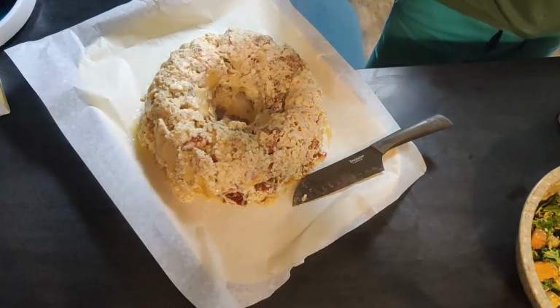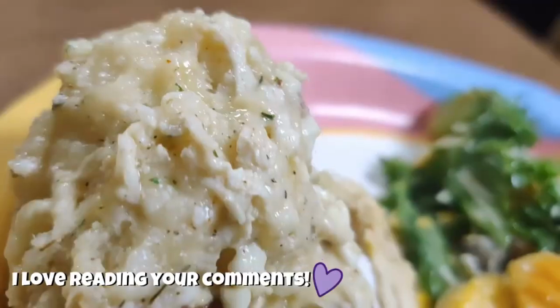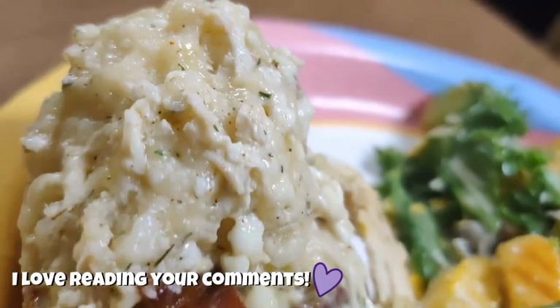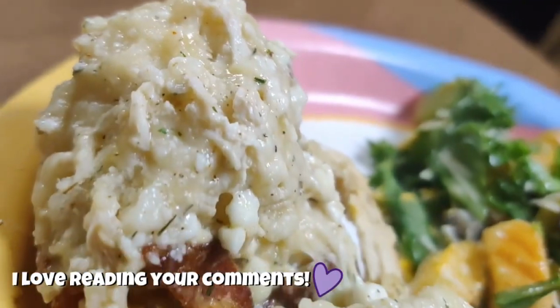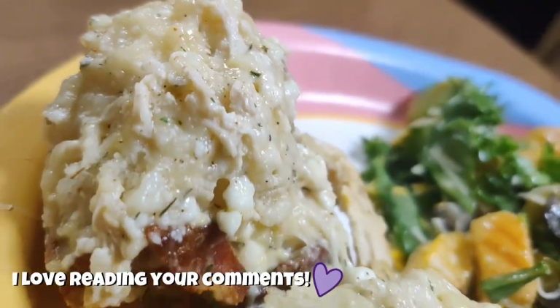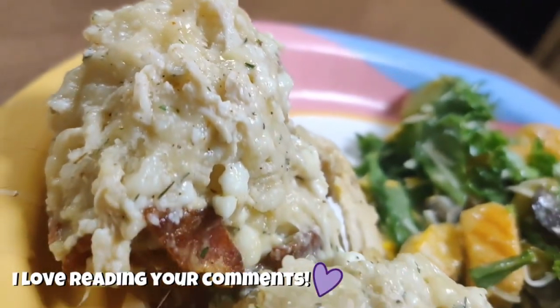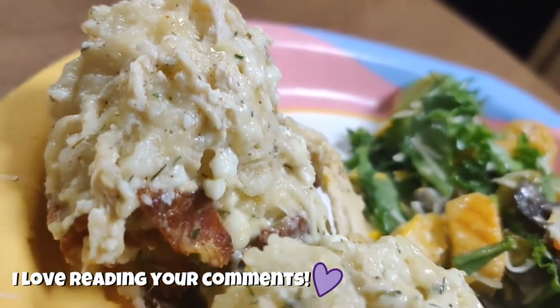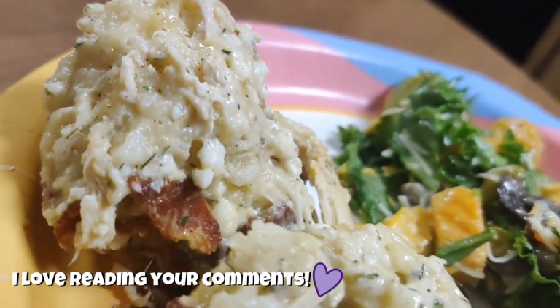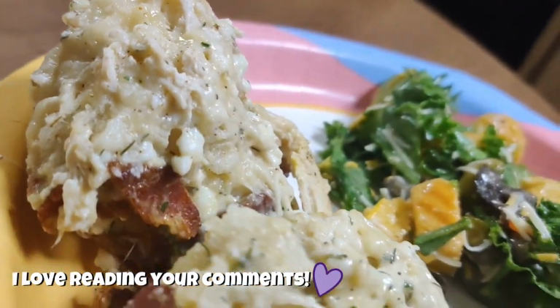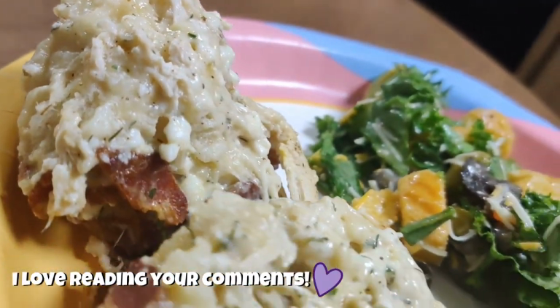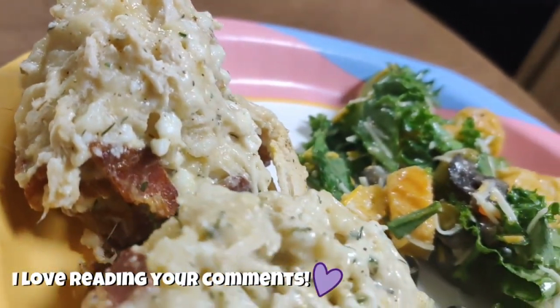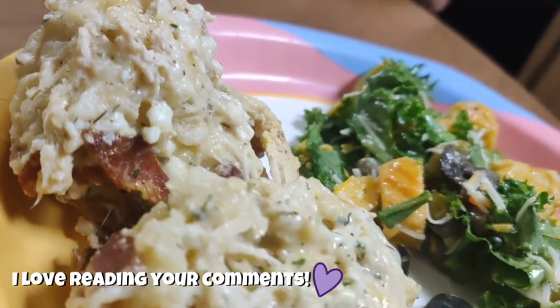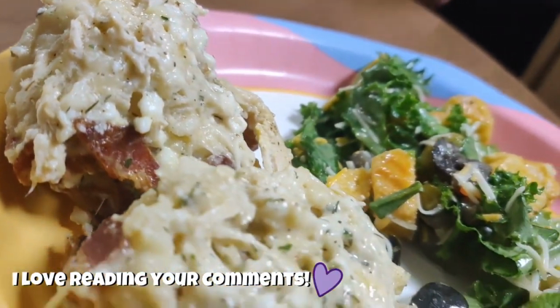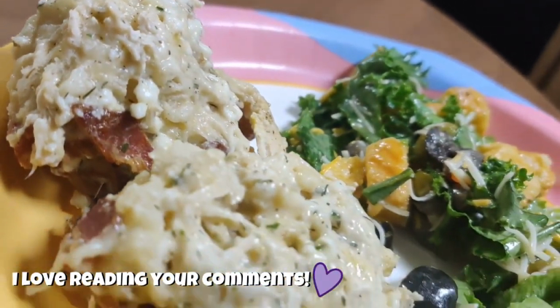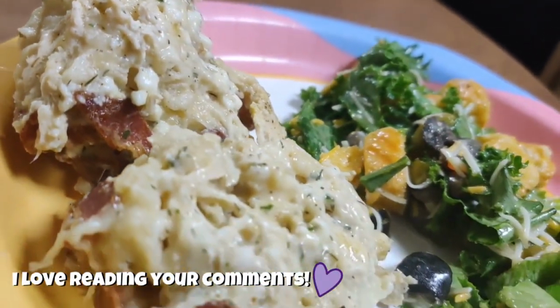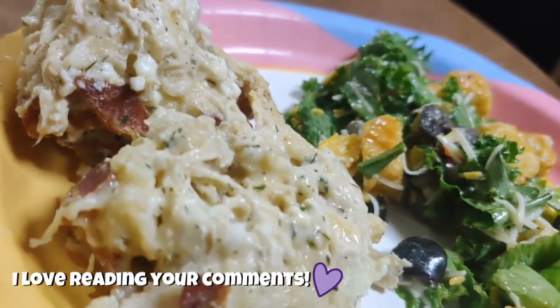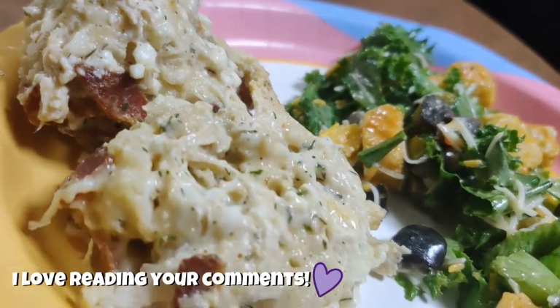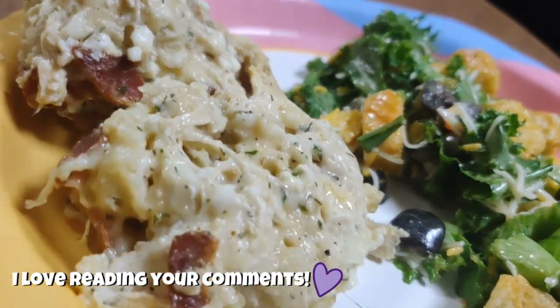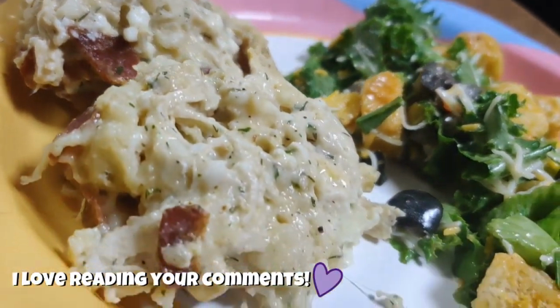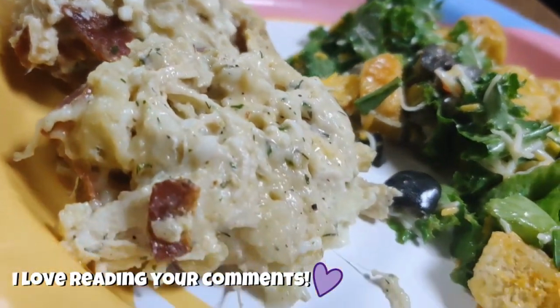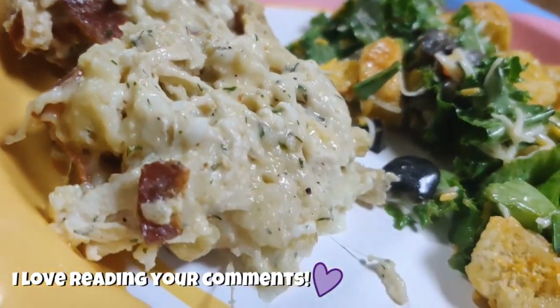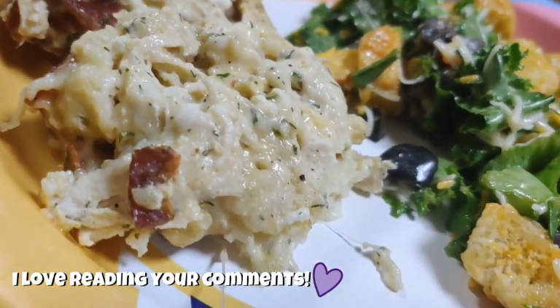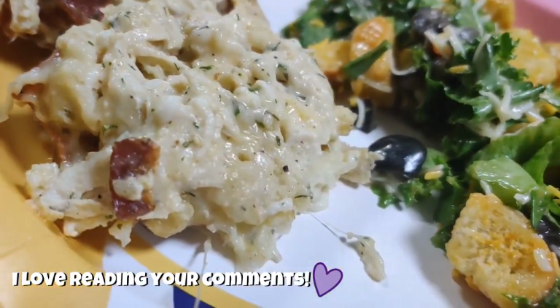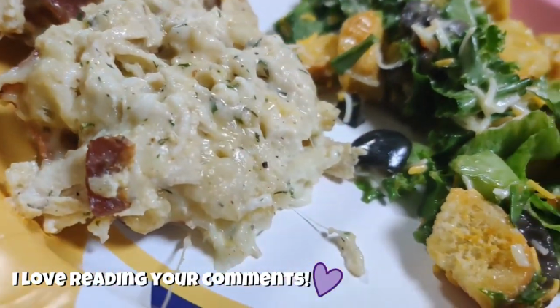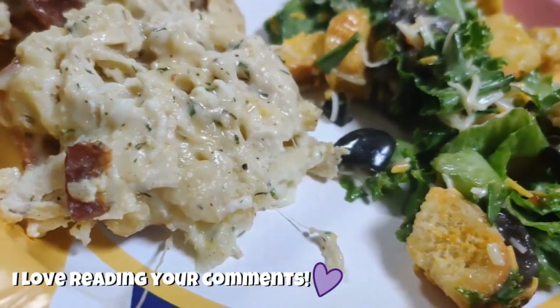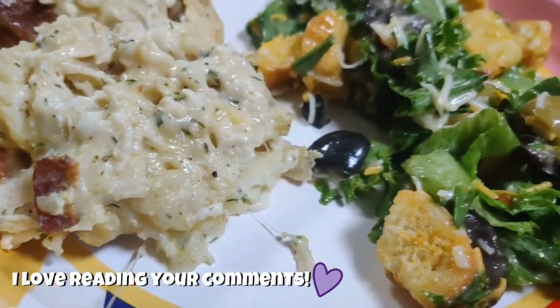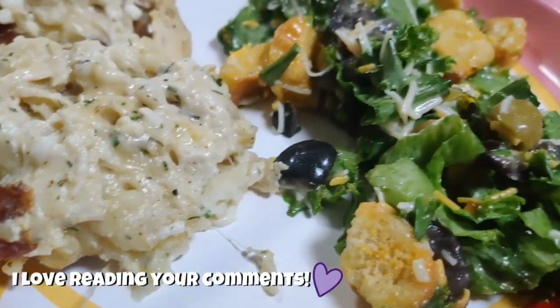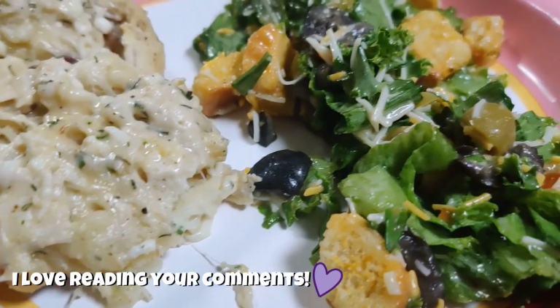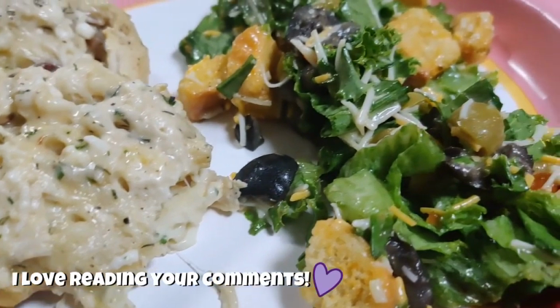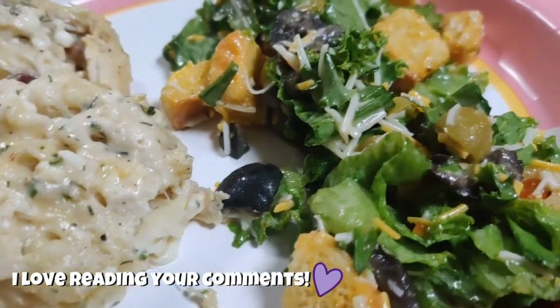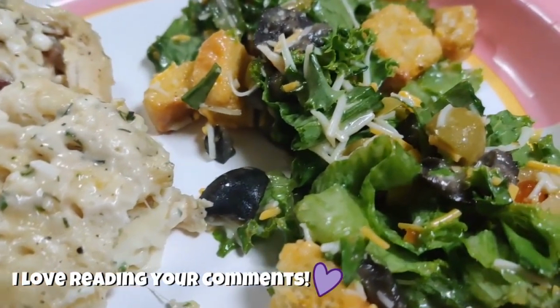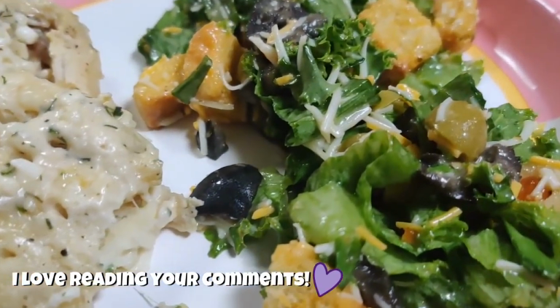We just served this with a salad on the side with some olives, croutons, cheese, and Italian dressing.